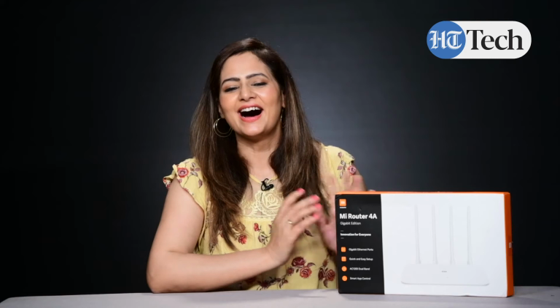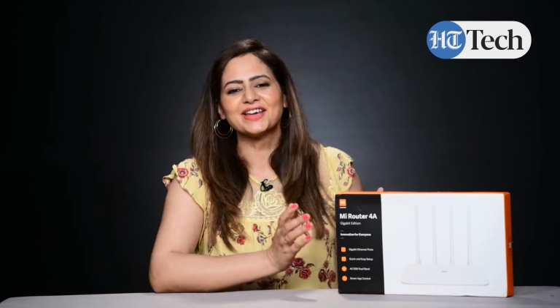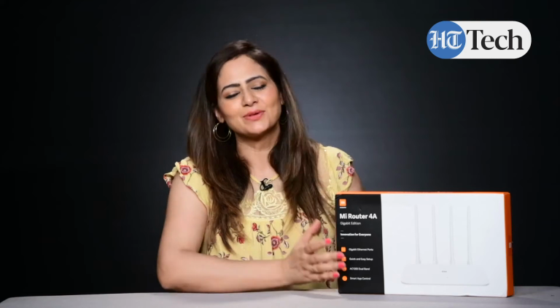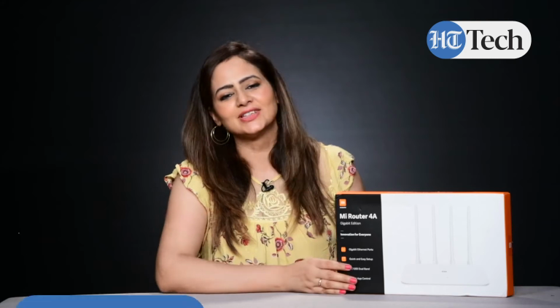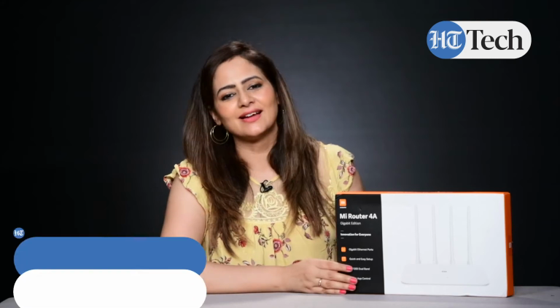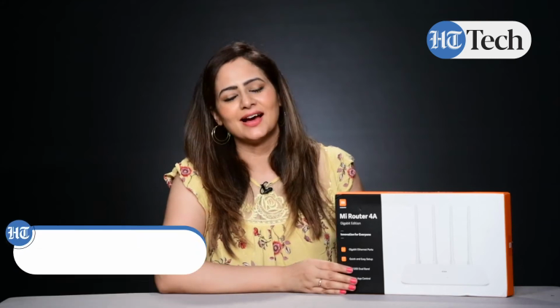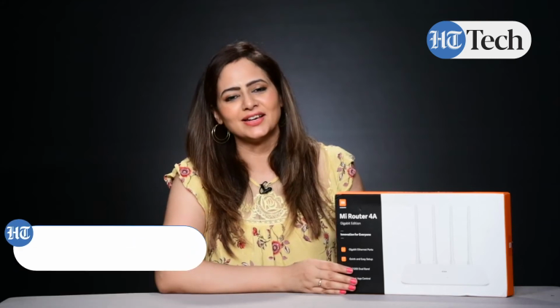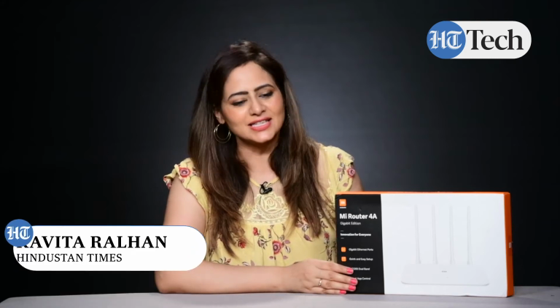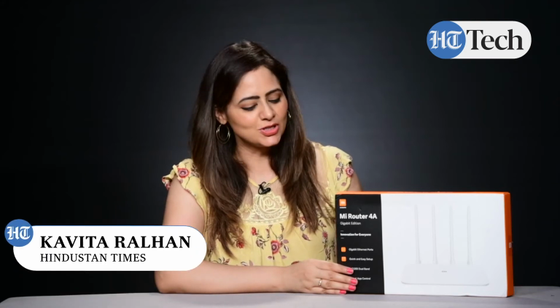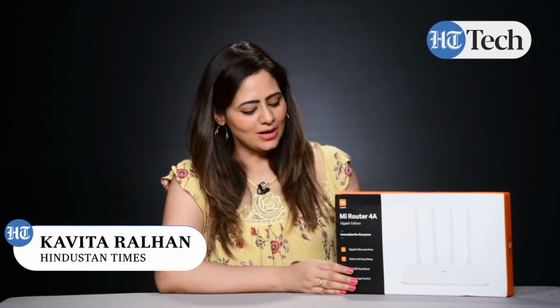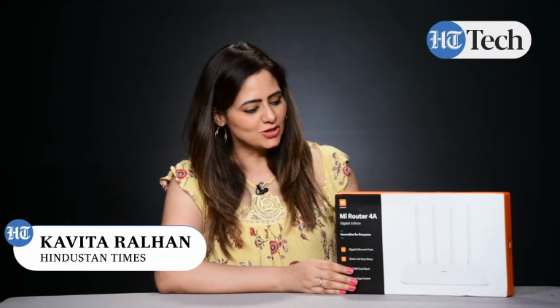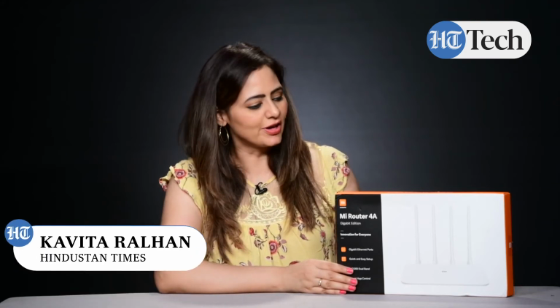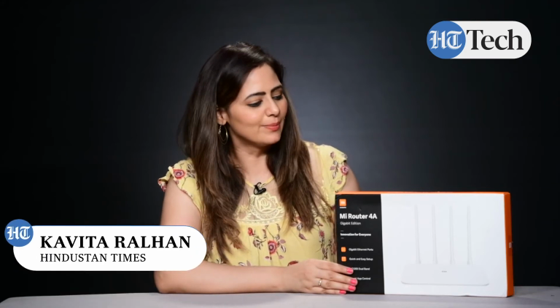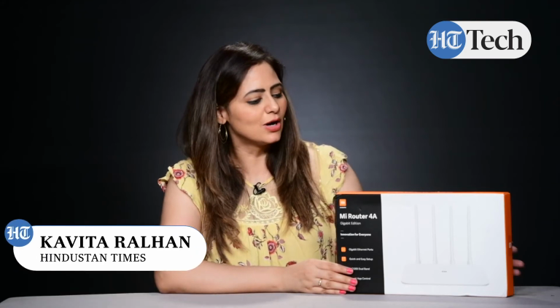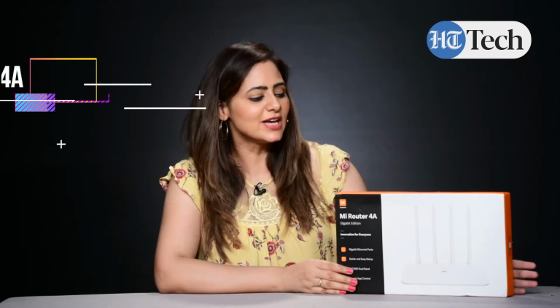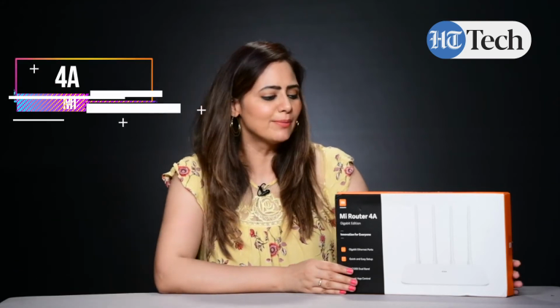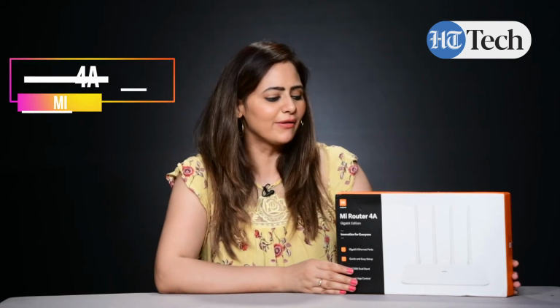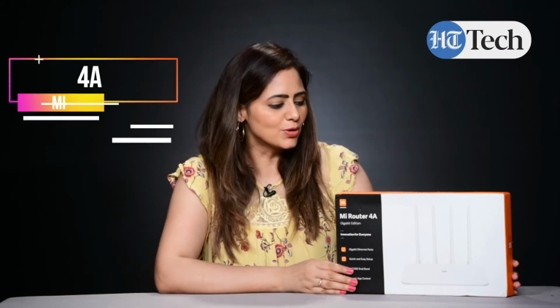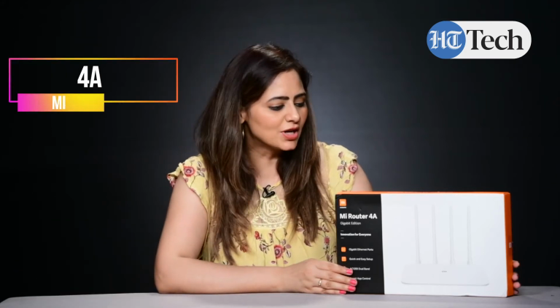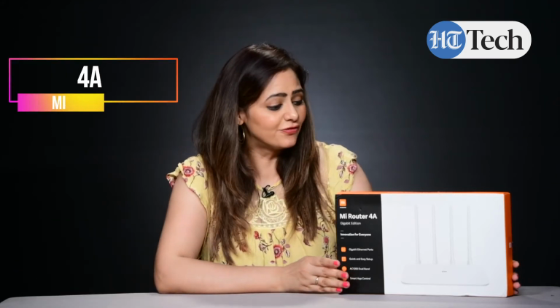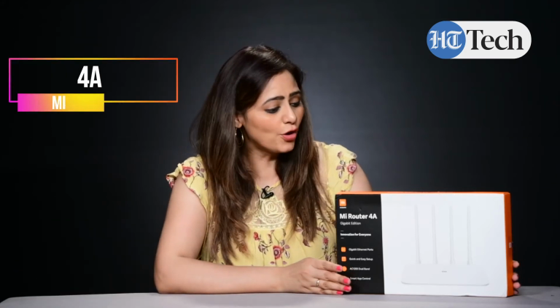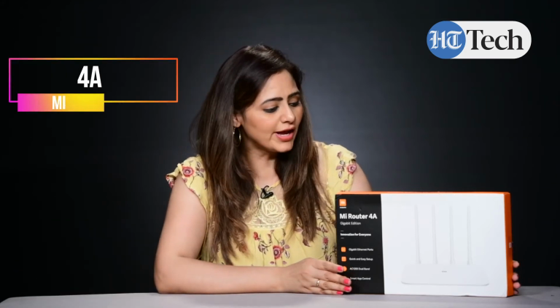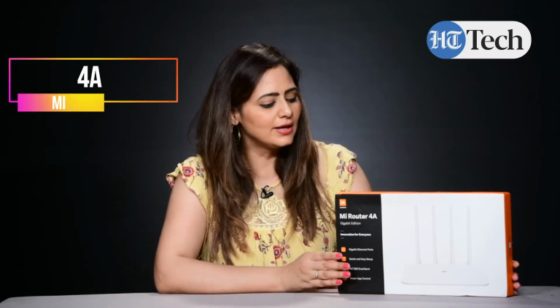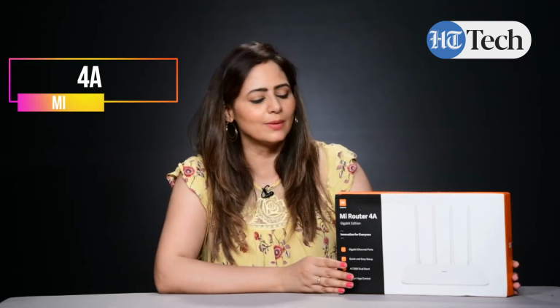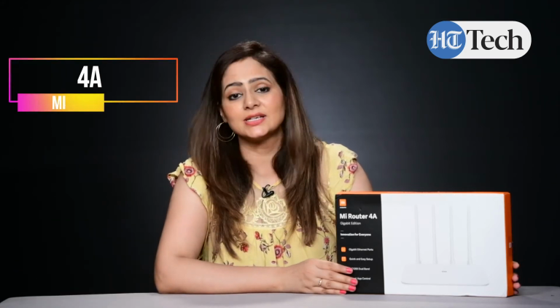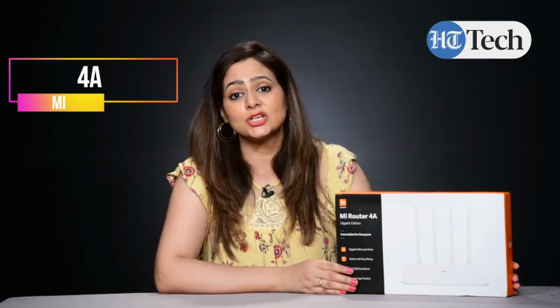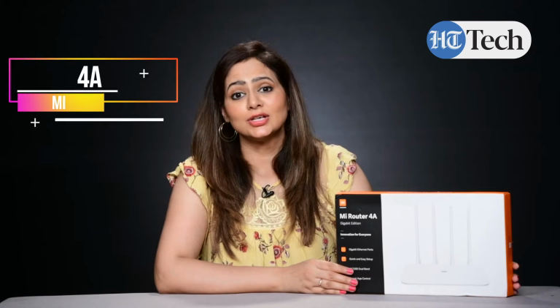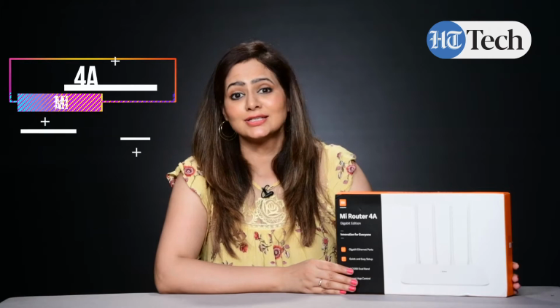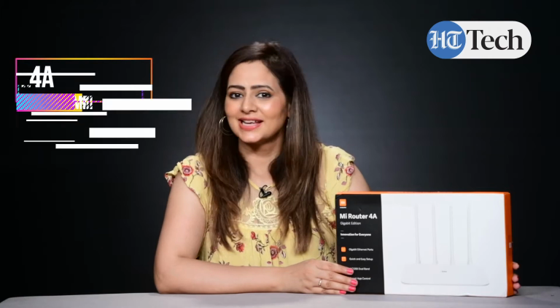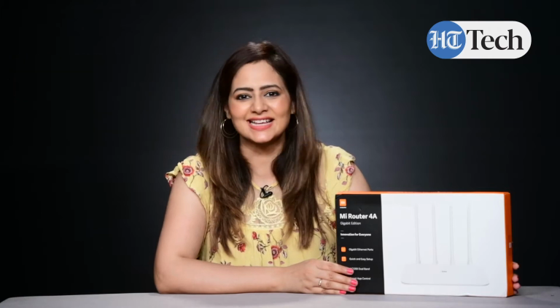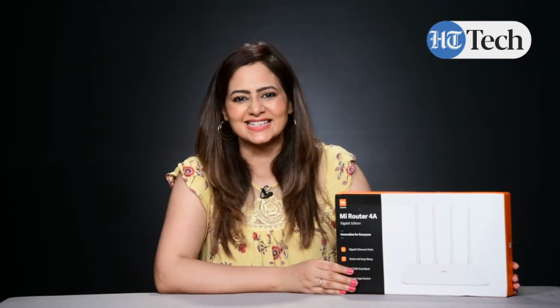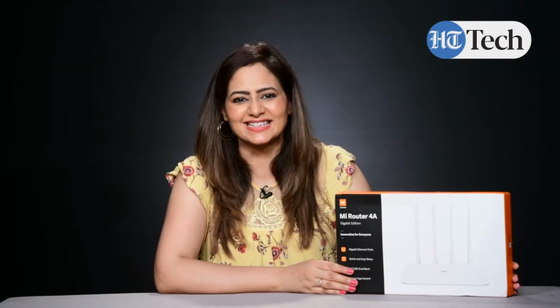Hi, I'm Kavitha Randhaan. In this video, I'll be talking about MI Router 4A Gigabit Edition. So let's get started.